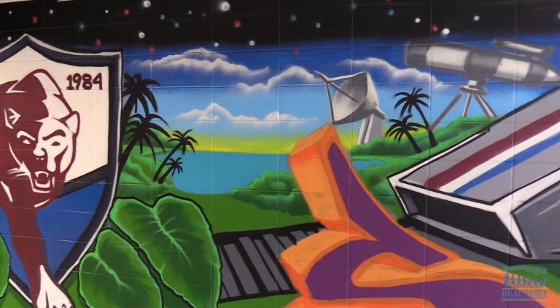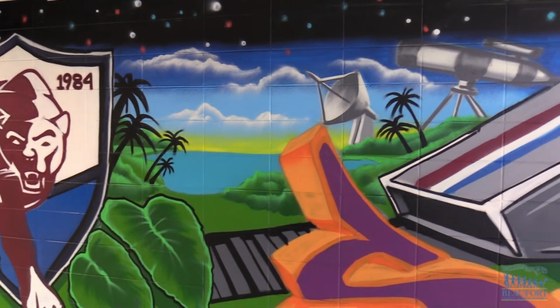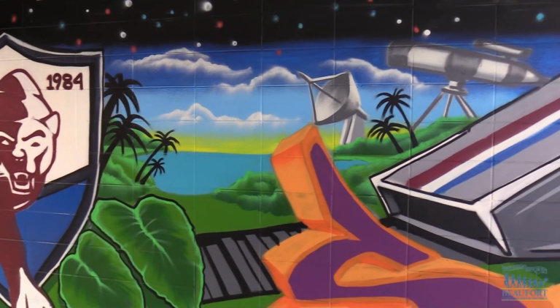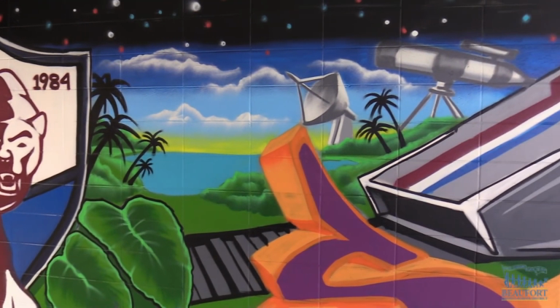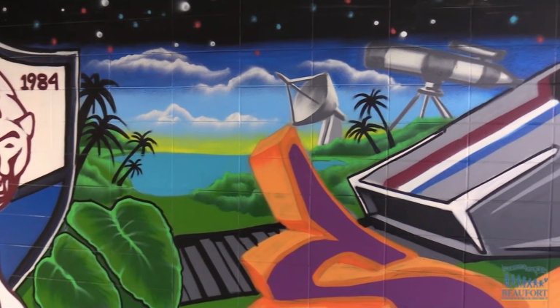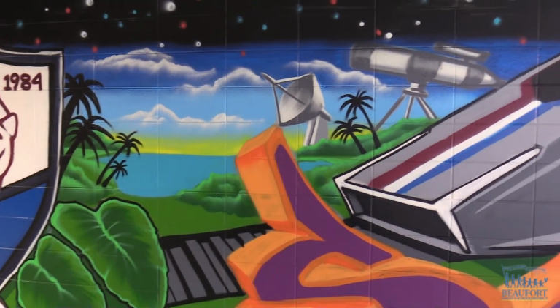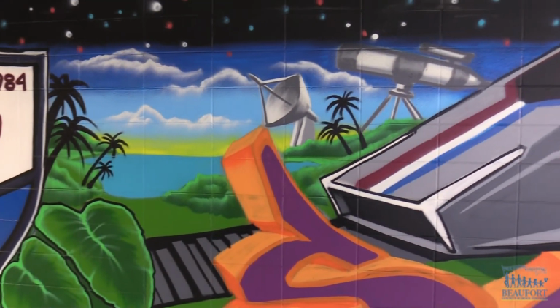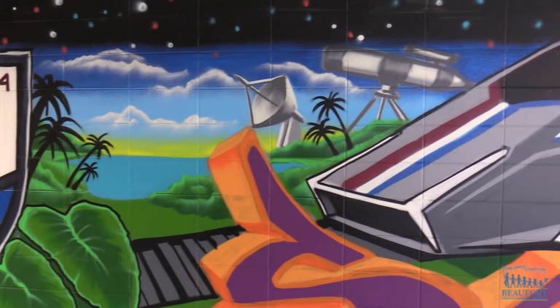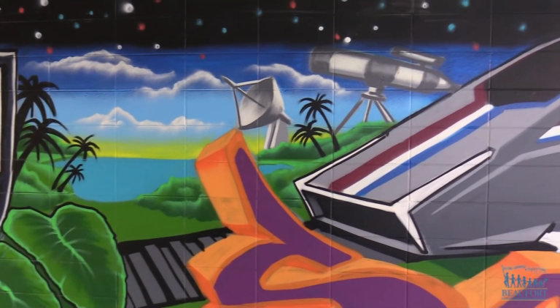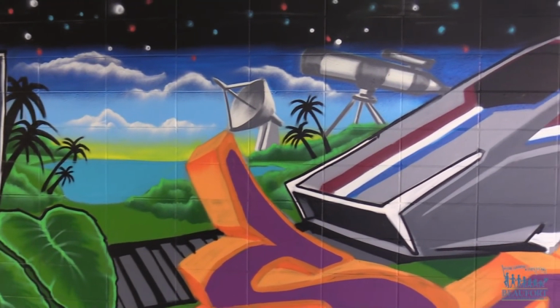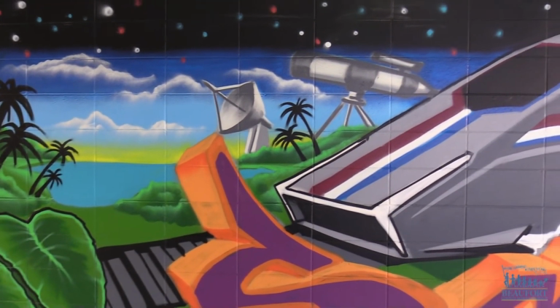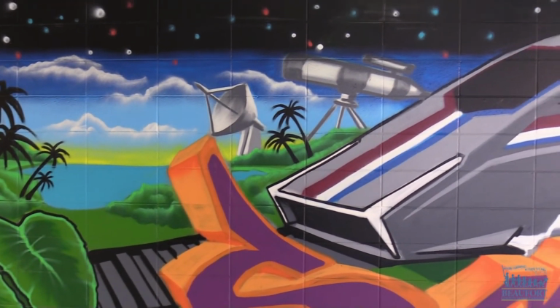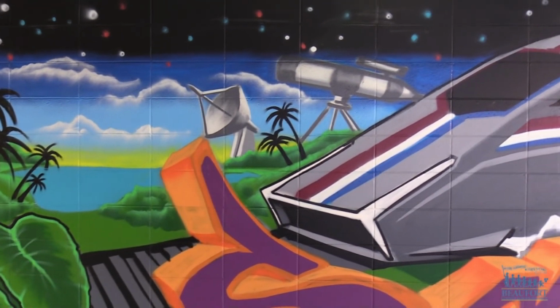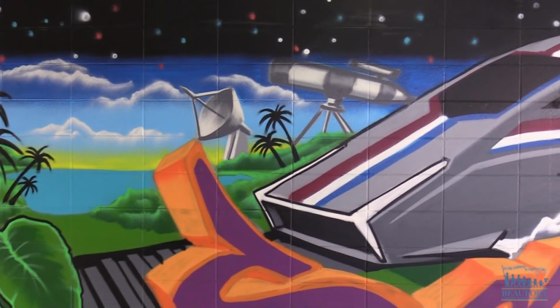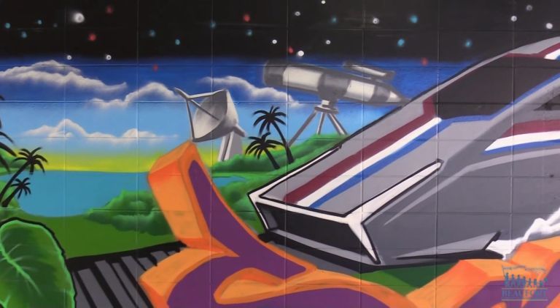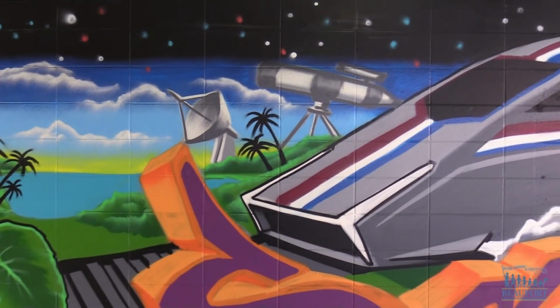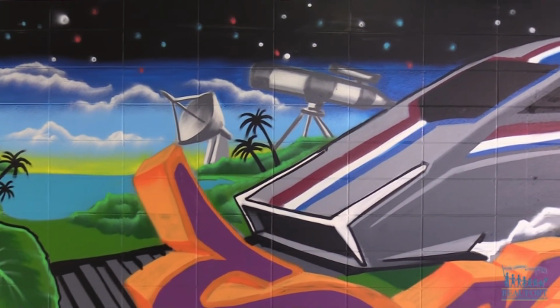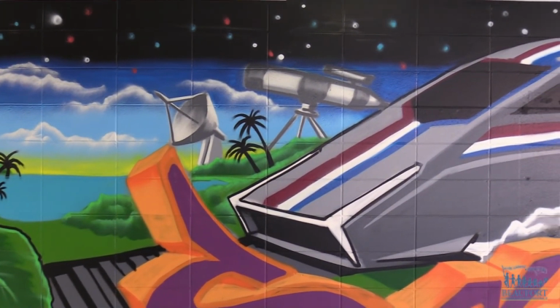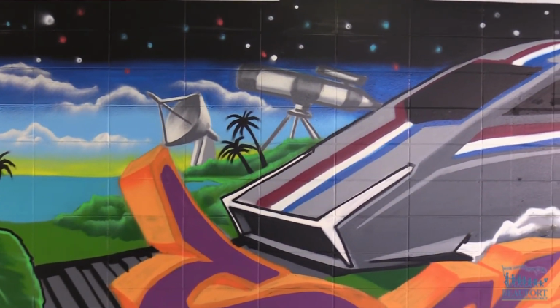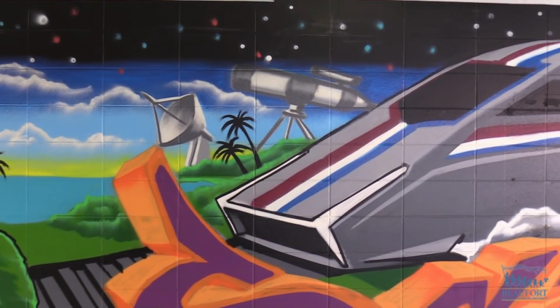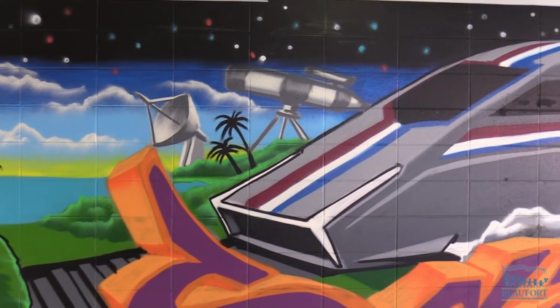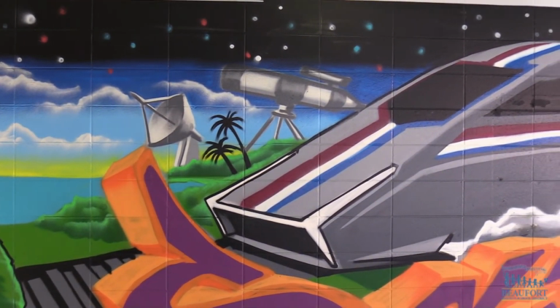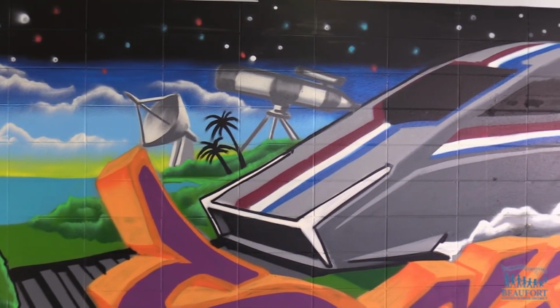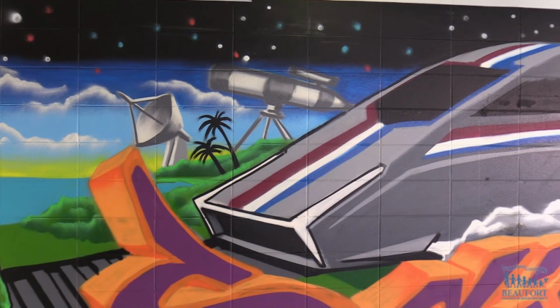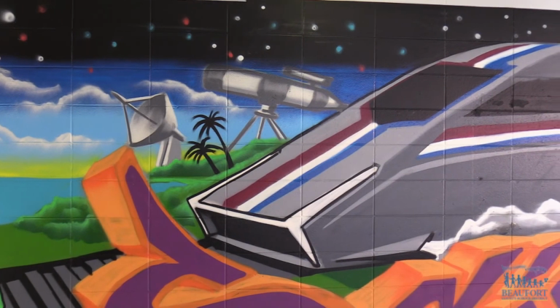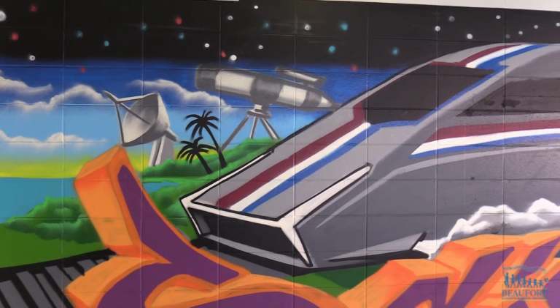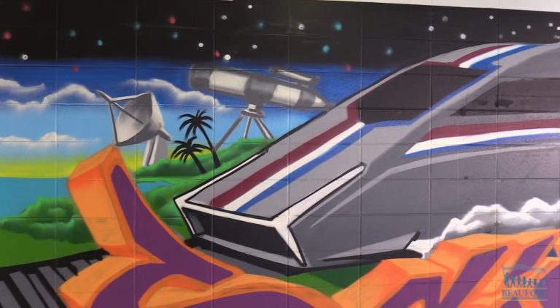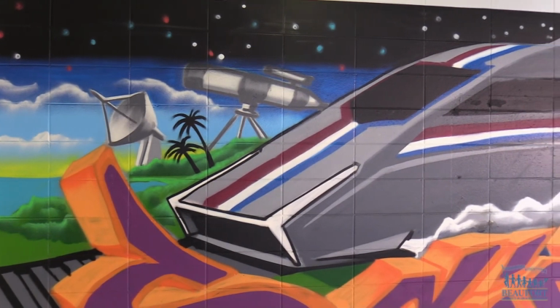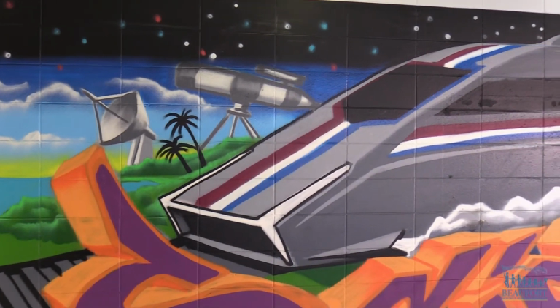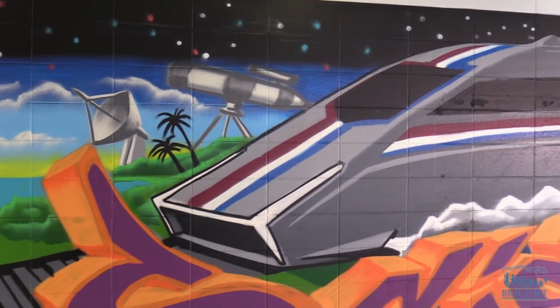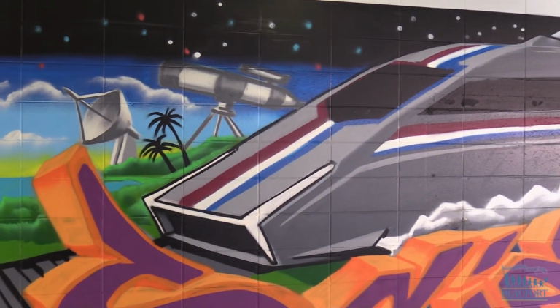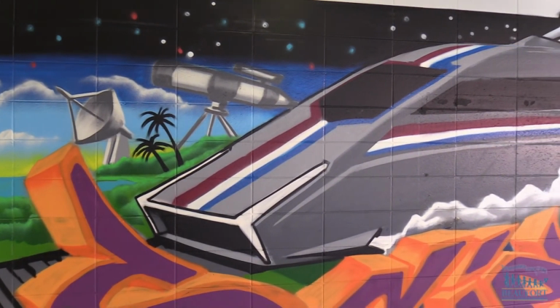The entire mural should be completed by the end of April at Ladies Island Middle School. Ron Lopes, Beaufort County School District.